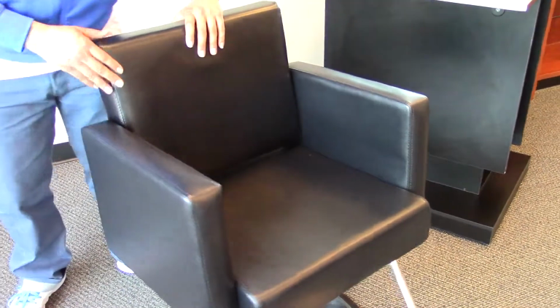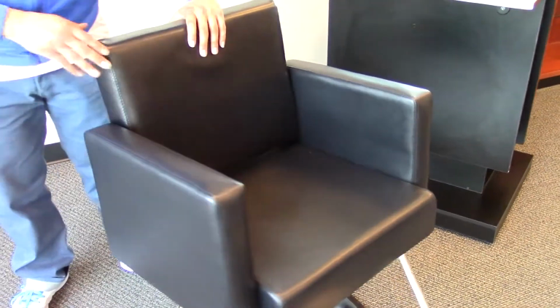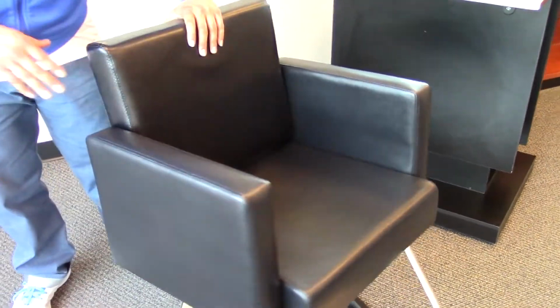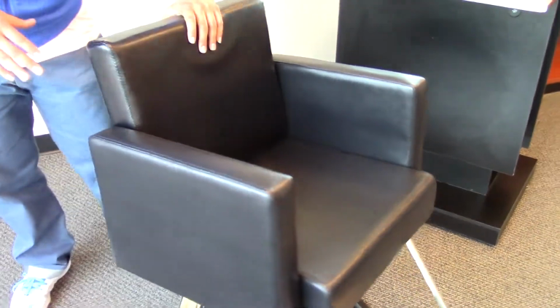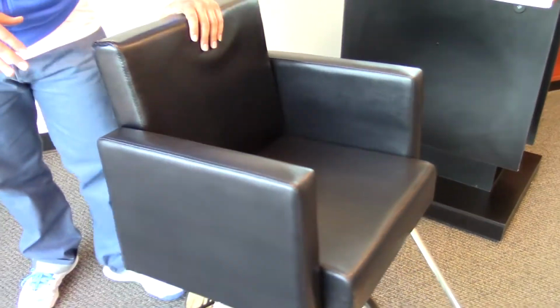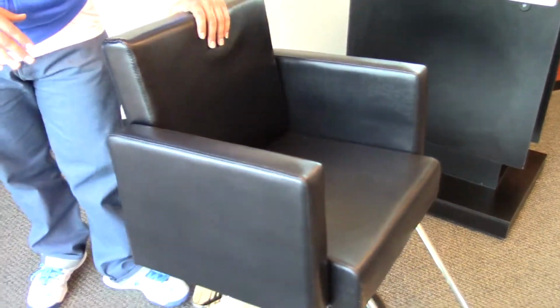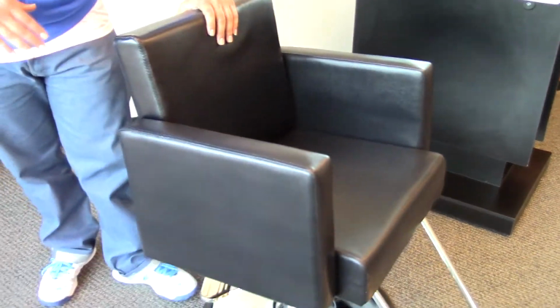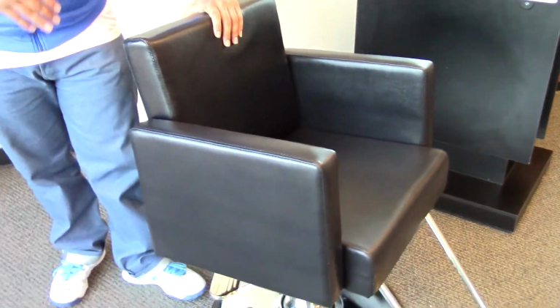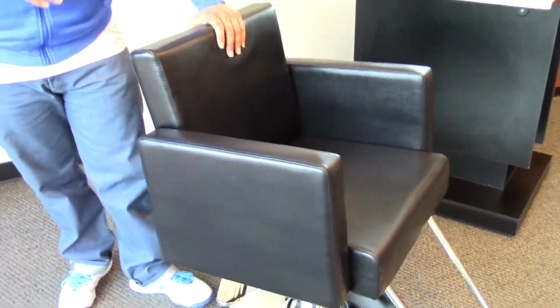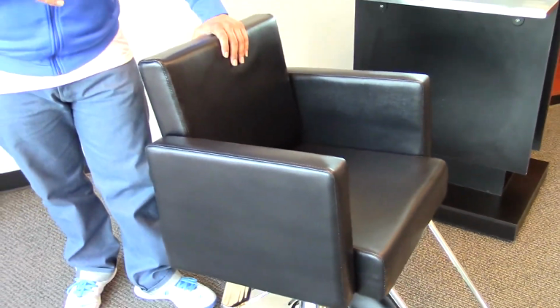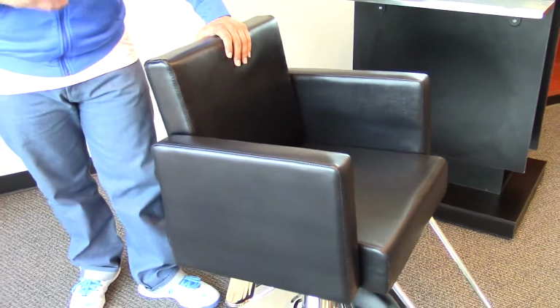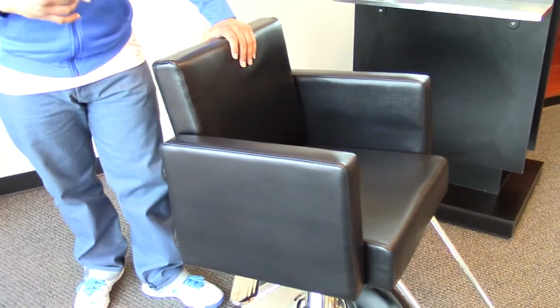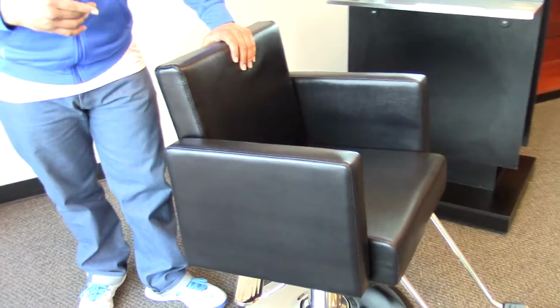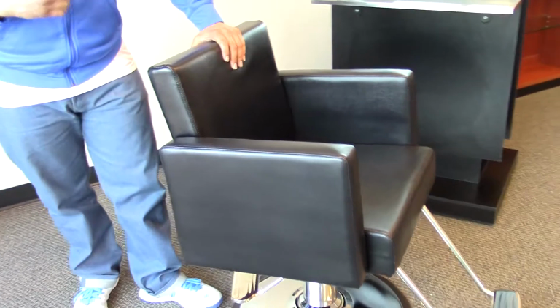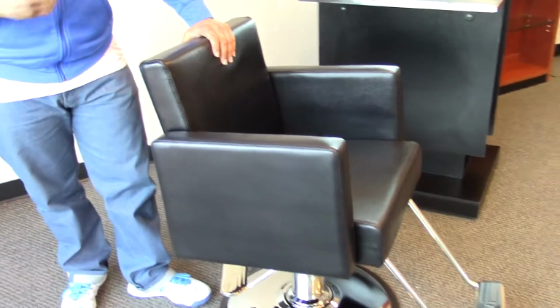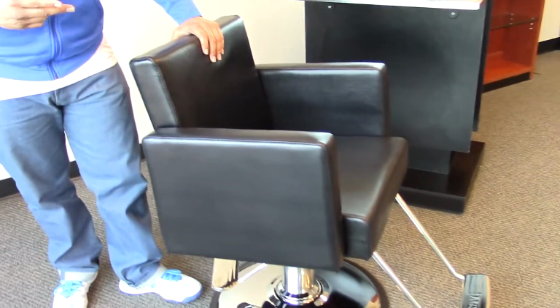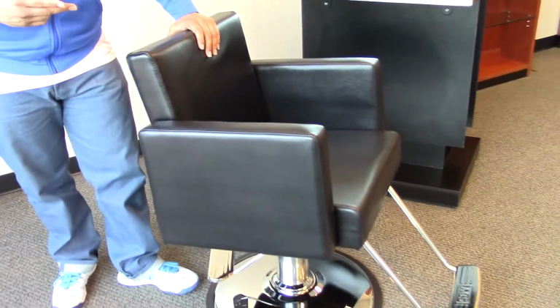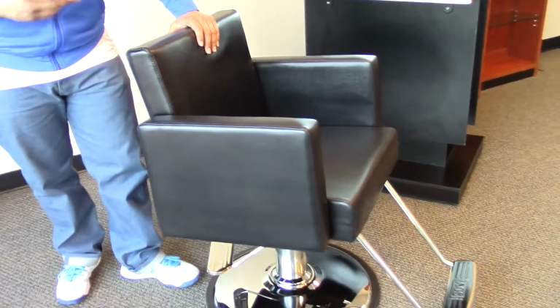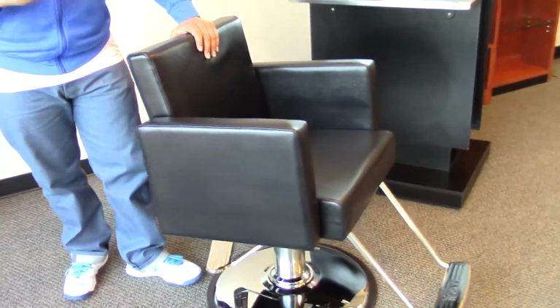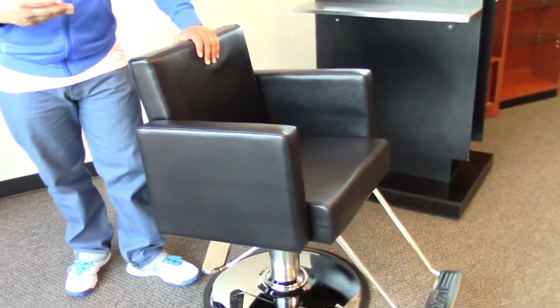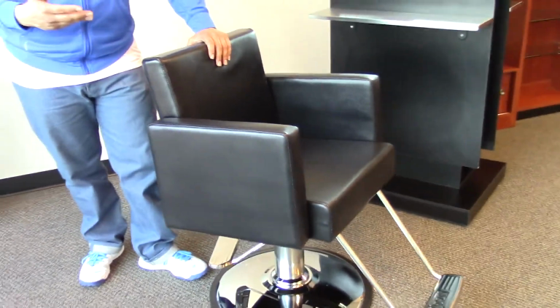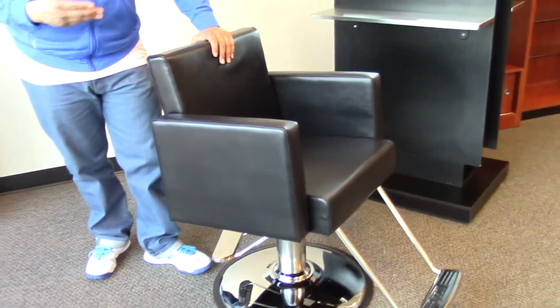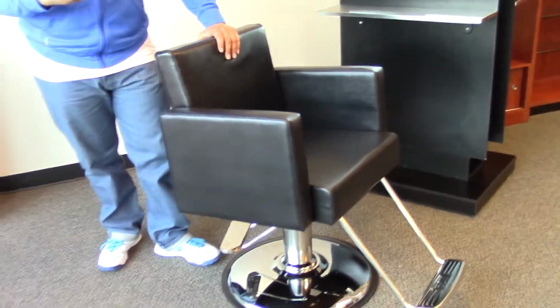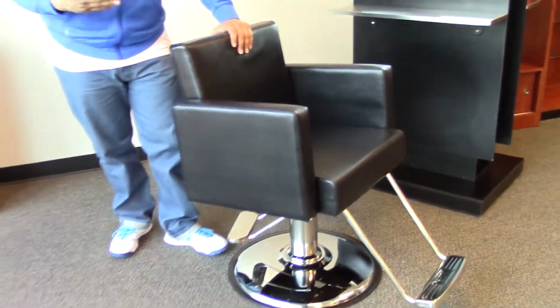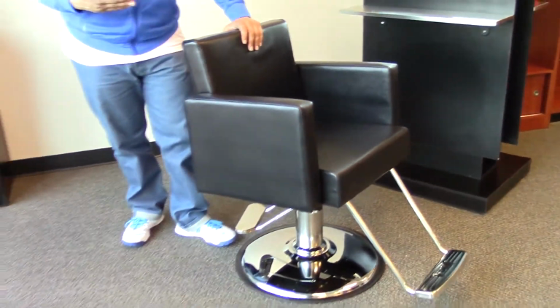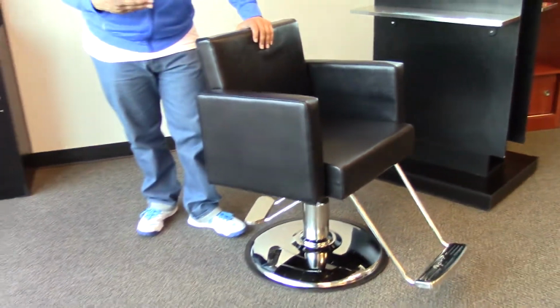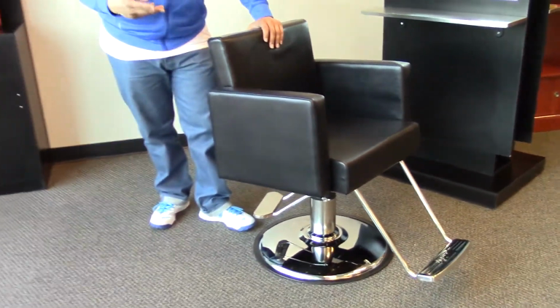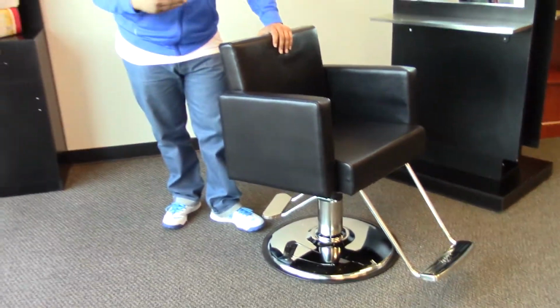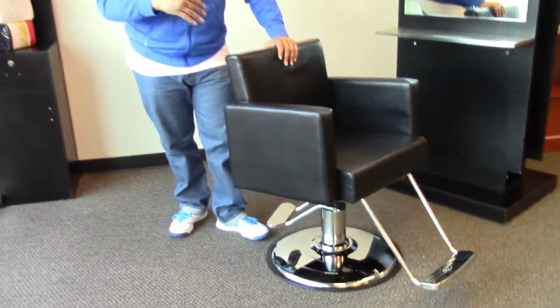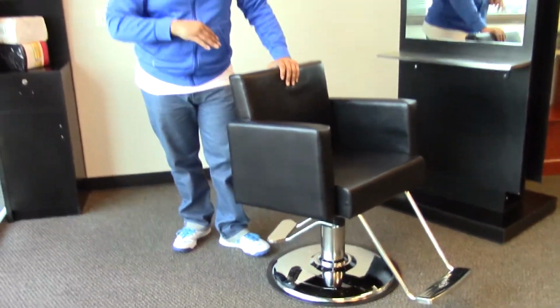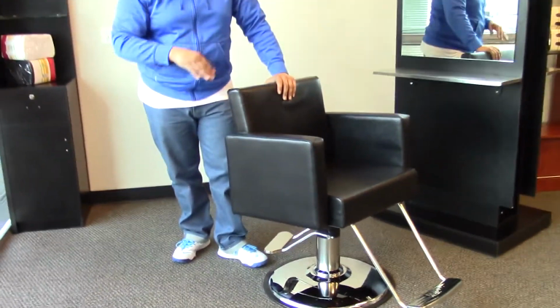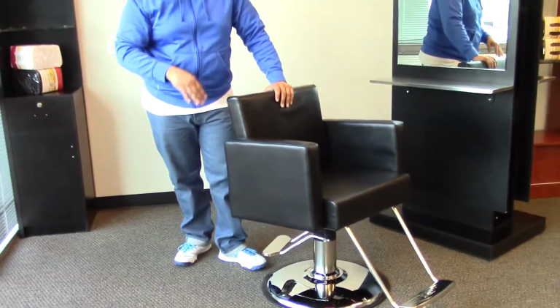With this chair you can choose from black, khaki, brown, or red, so there's plenty of options.